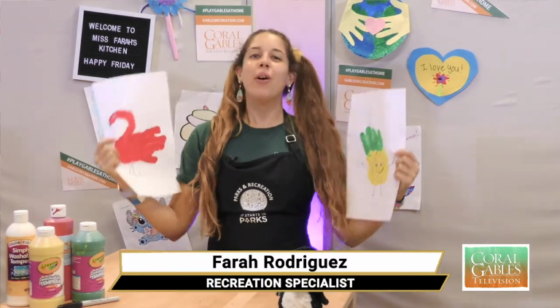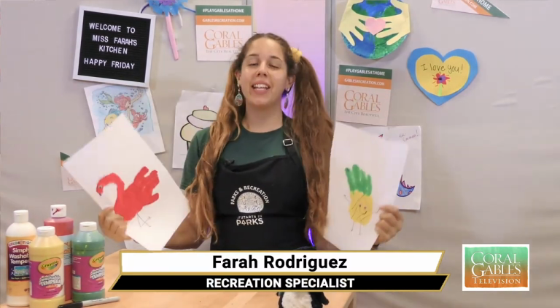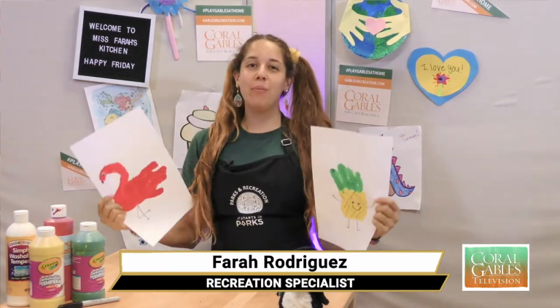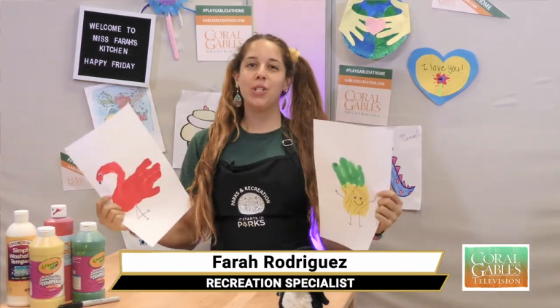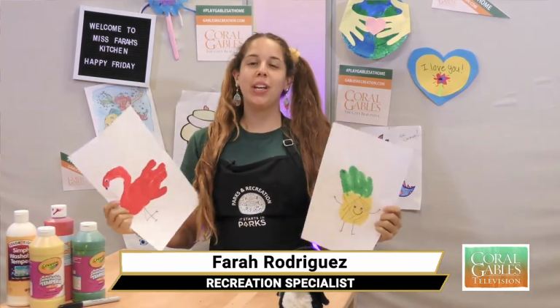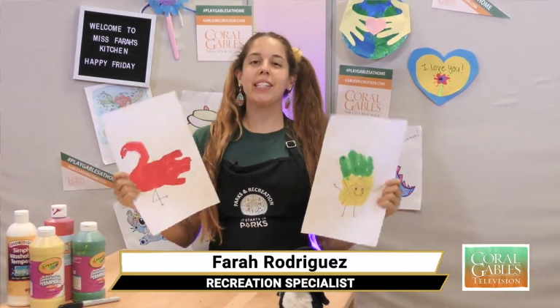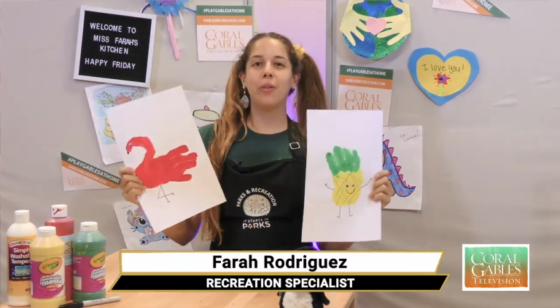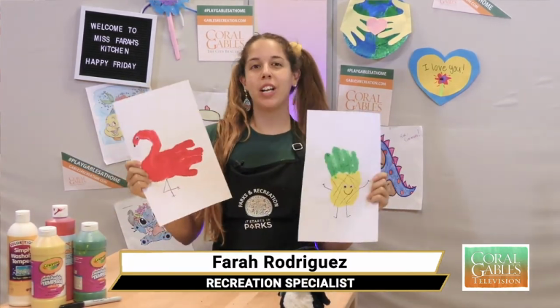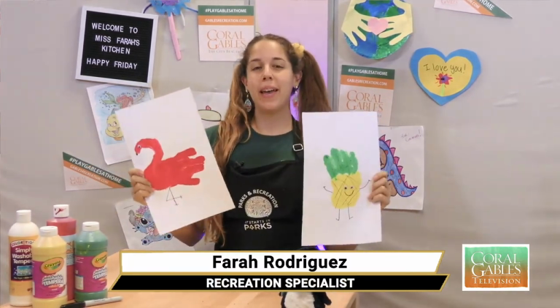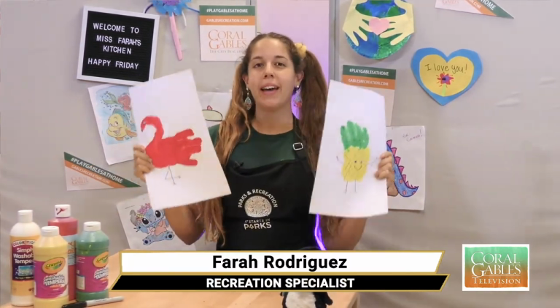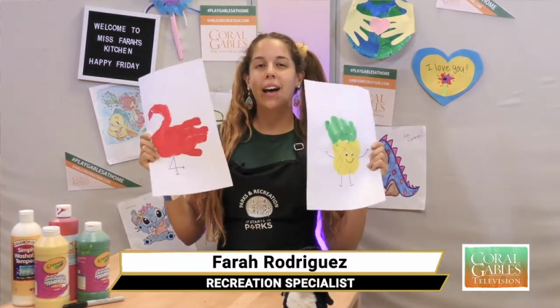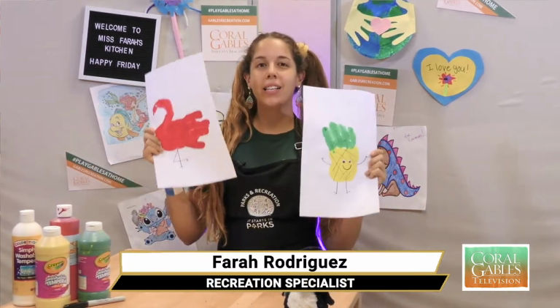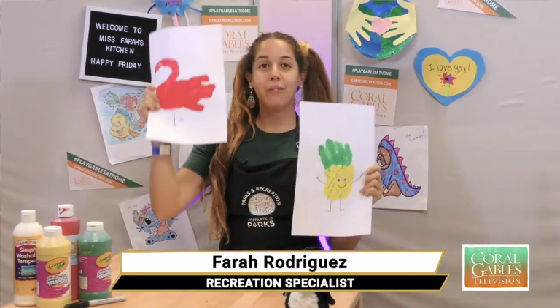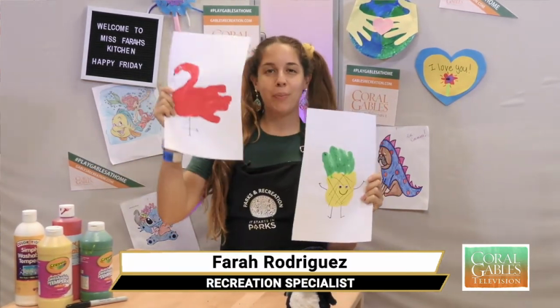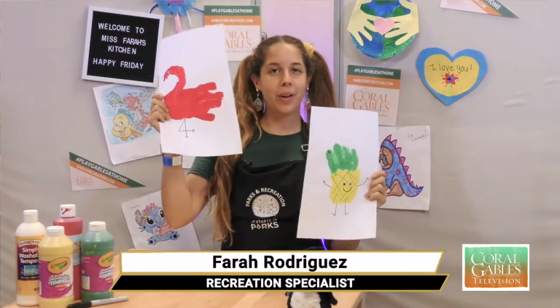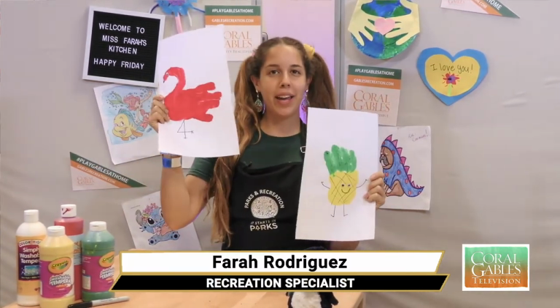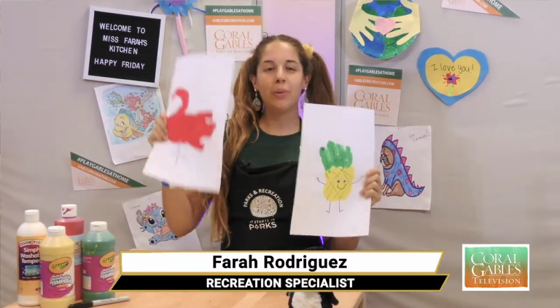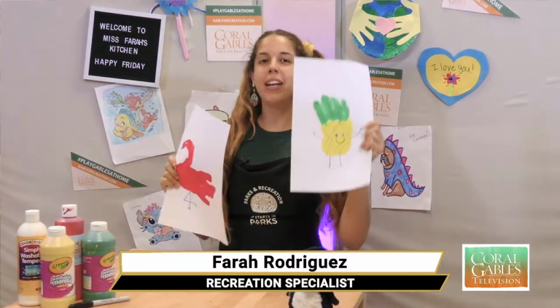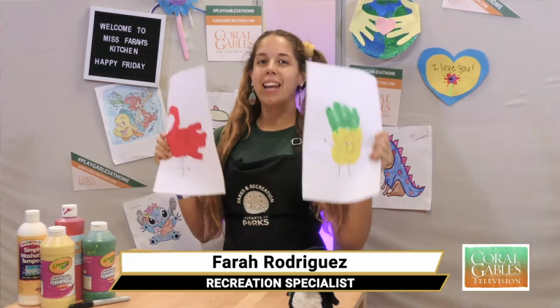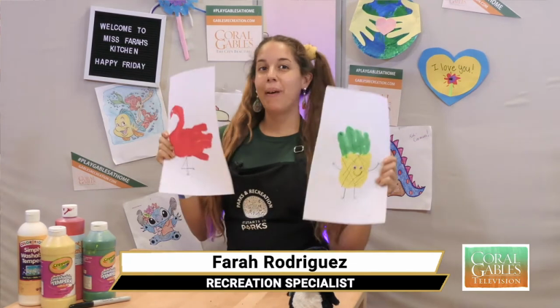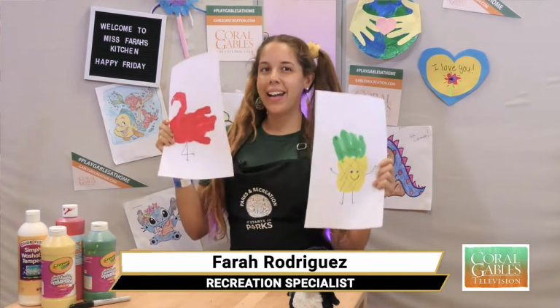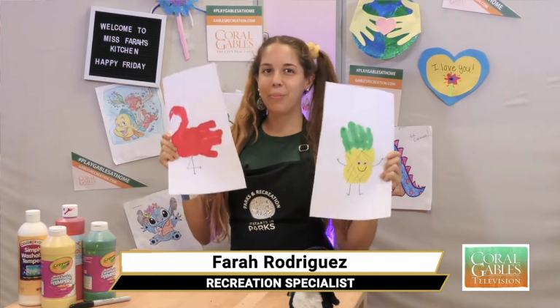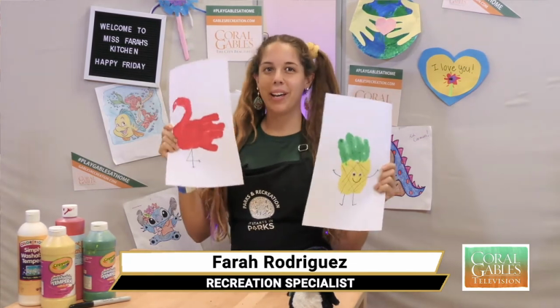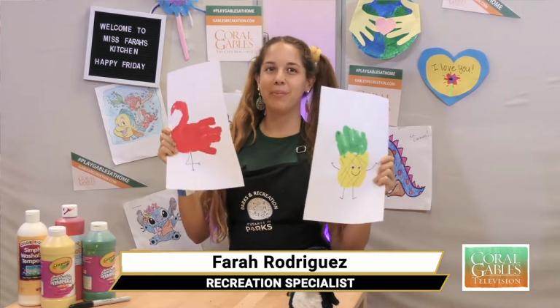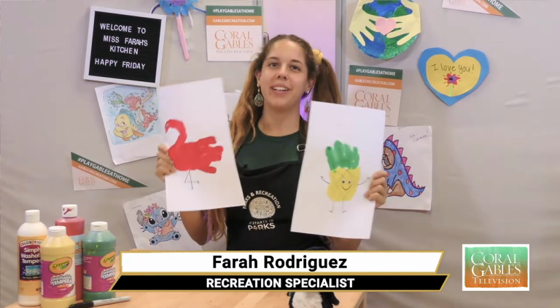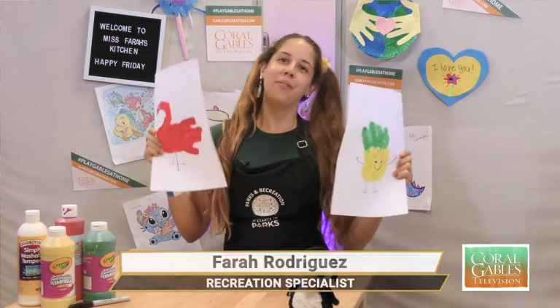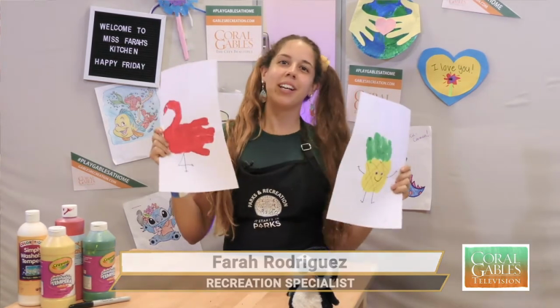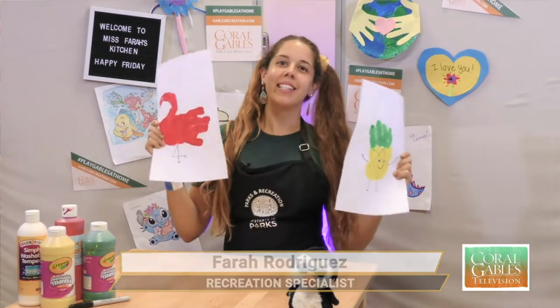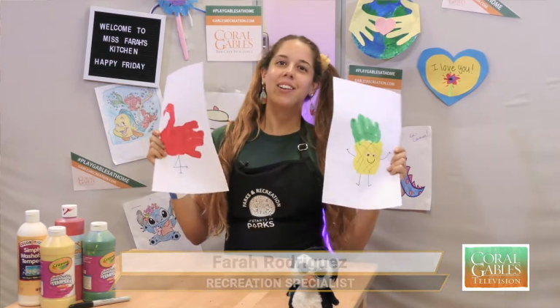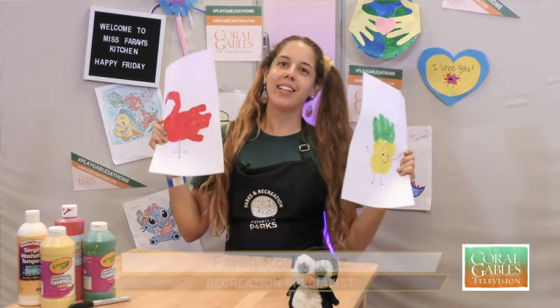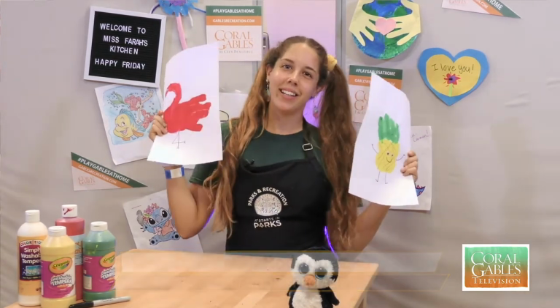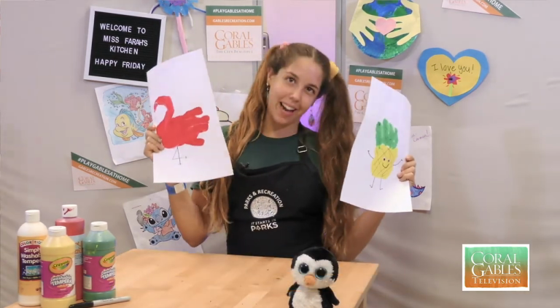Today I'm going to show you guys how we're going to make a flamingo handprint and a pineapple handprint. And we're going to get started now.